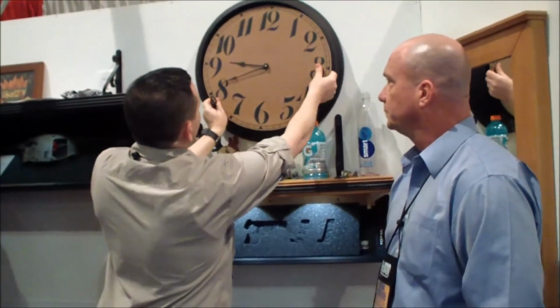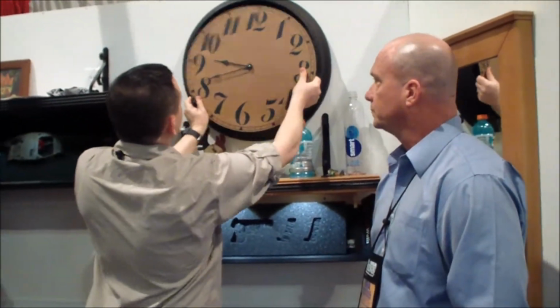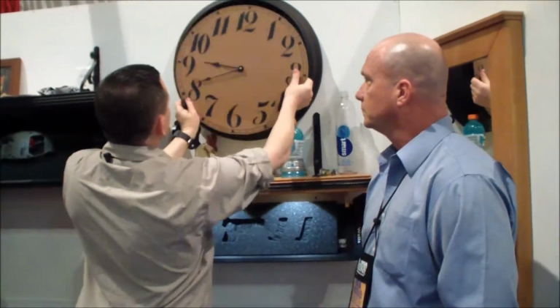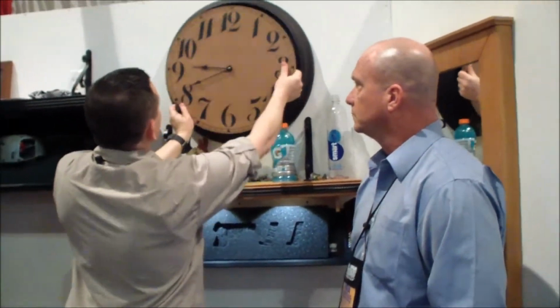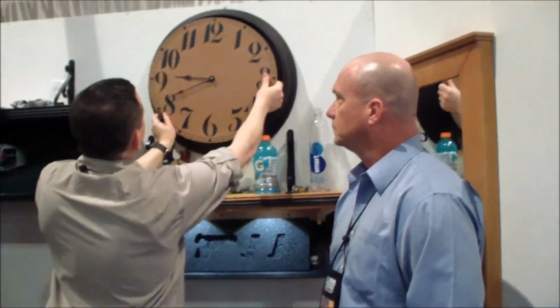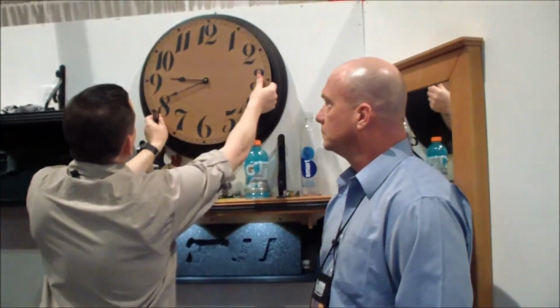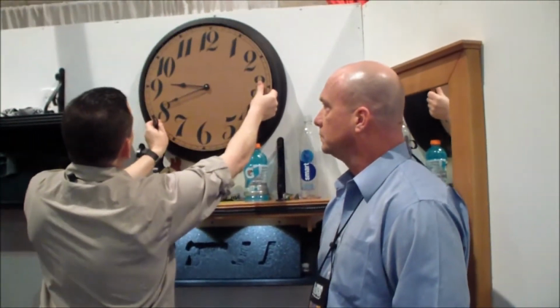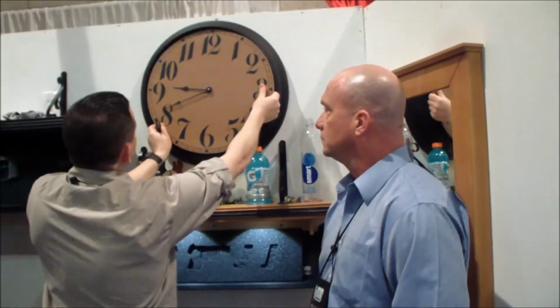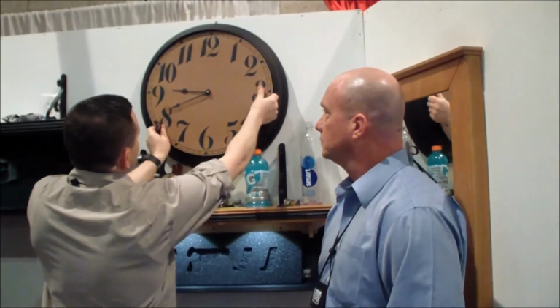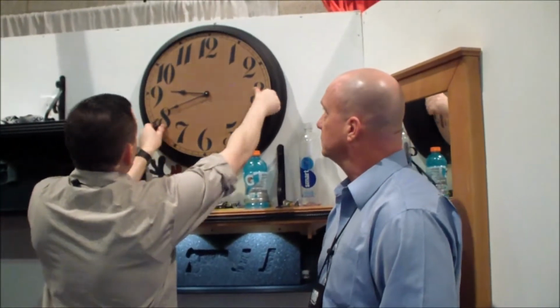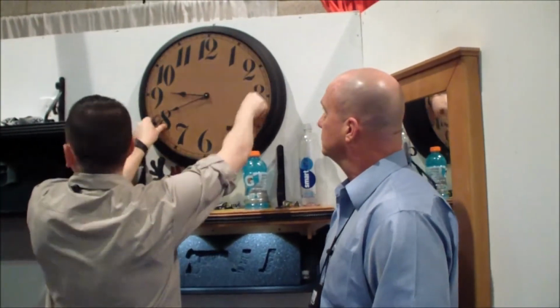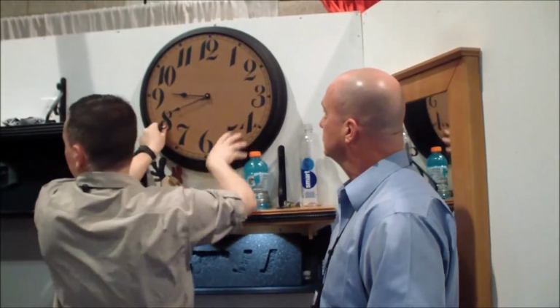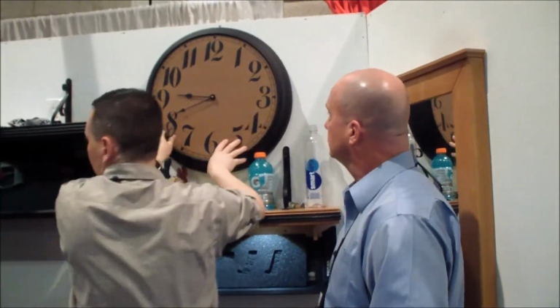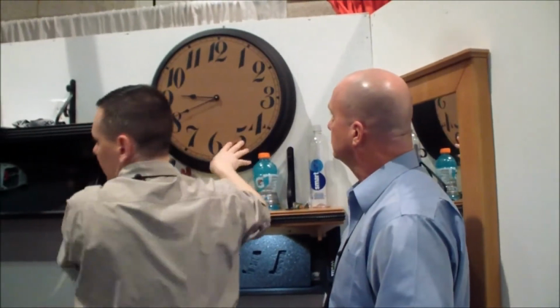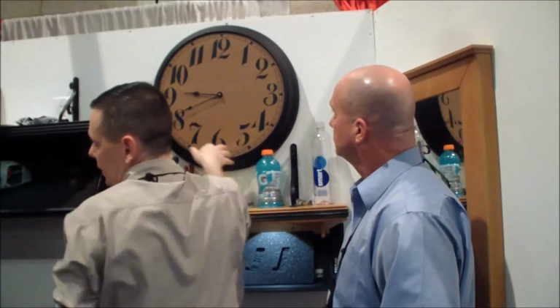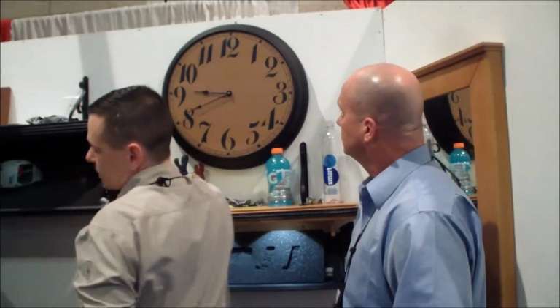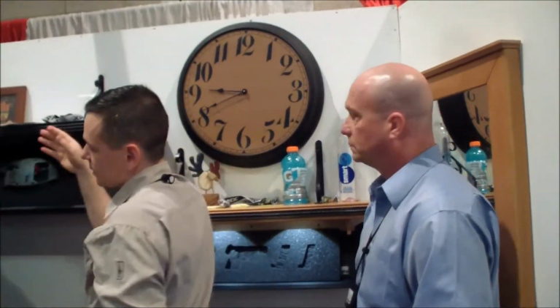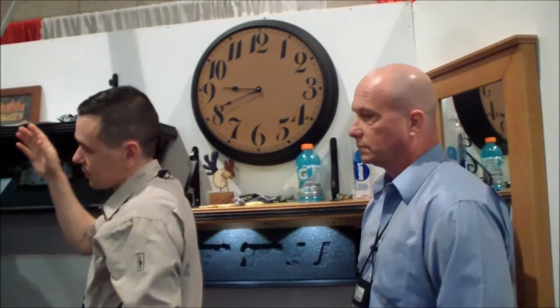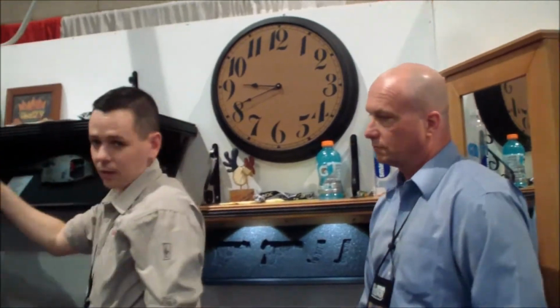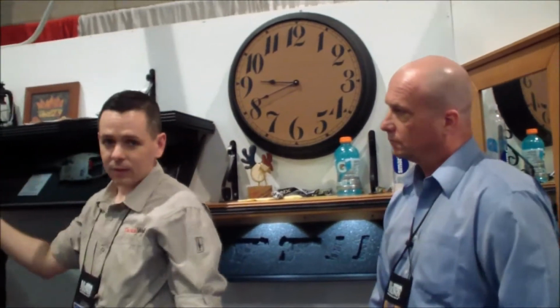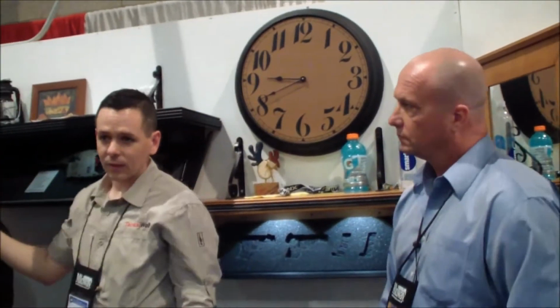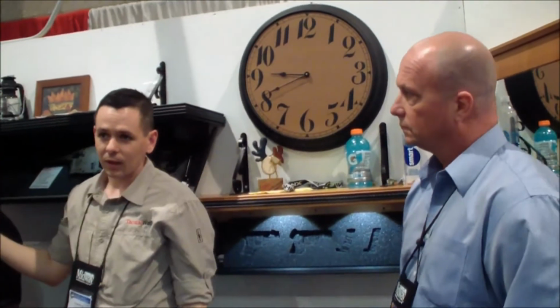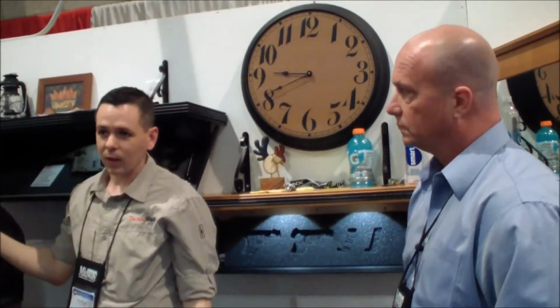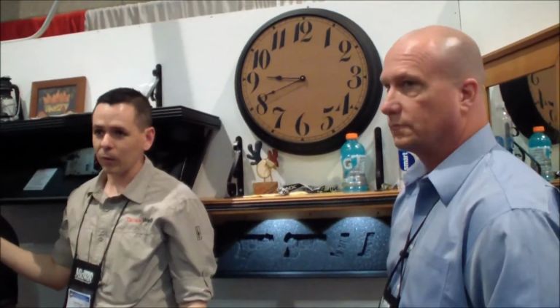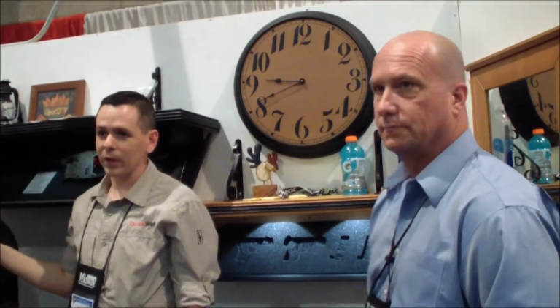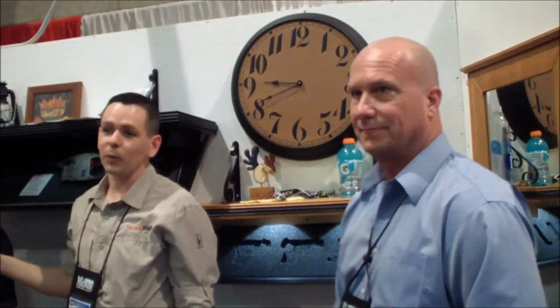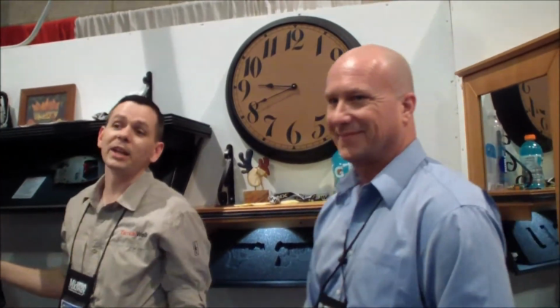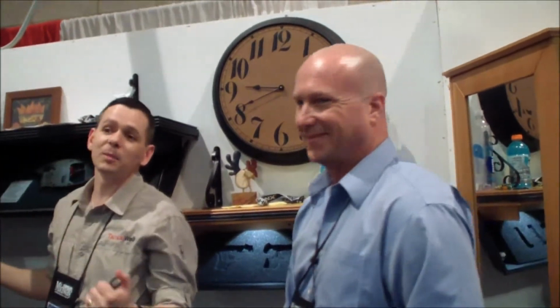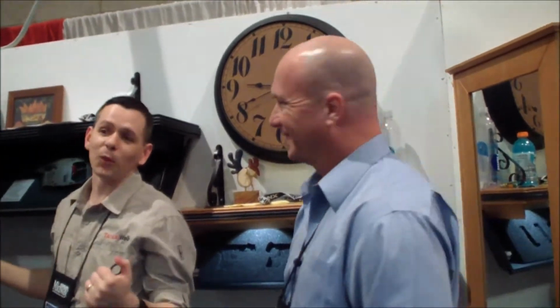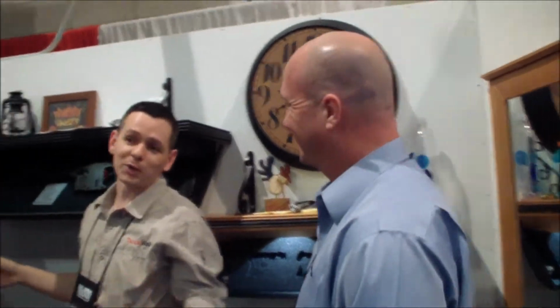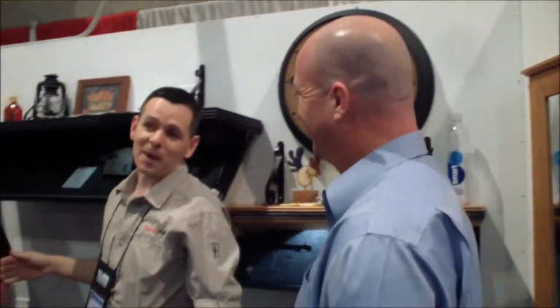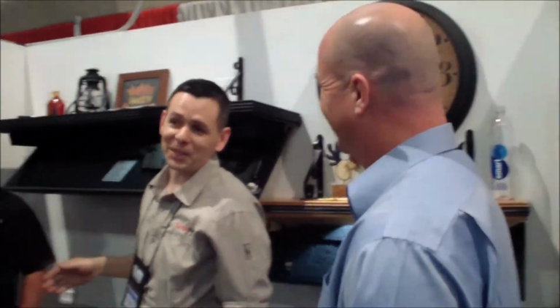And it actually keeps time. Does it keep good time? It did before I dropped it.